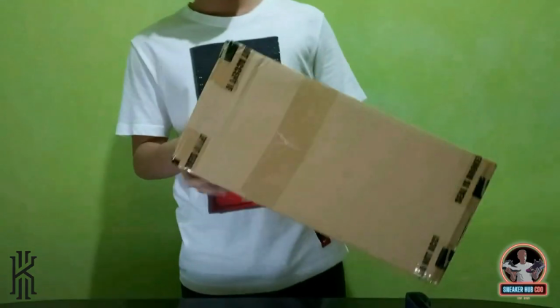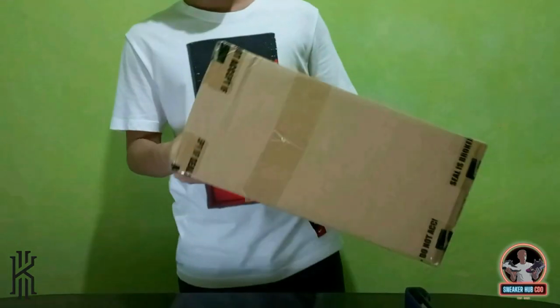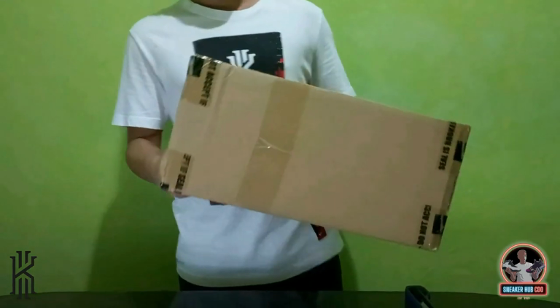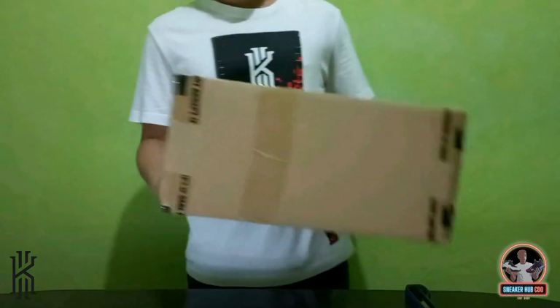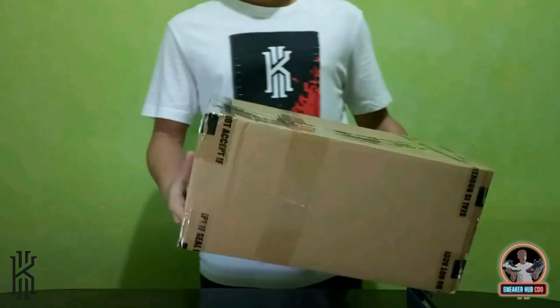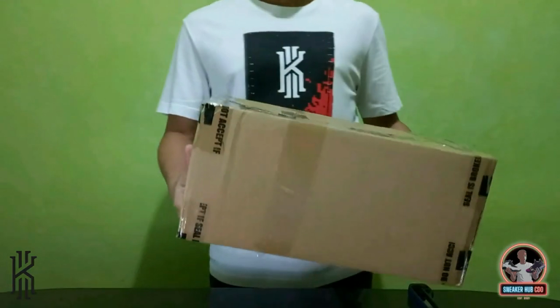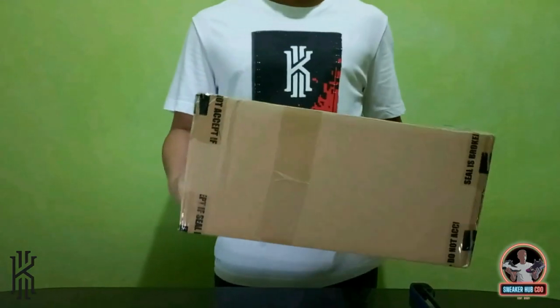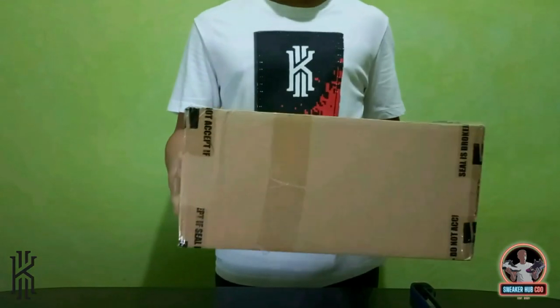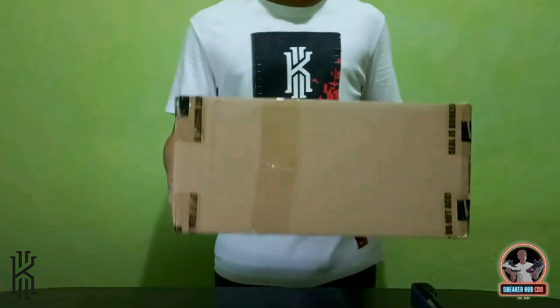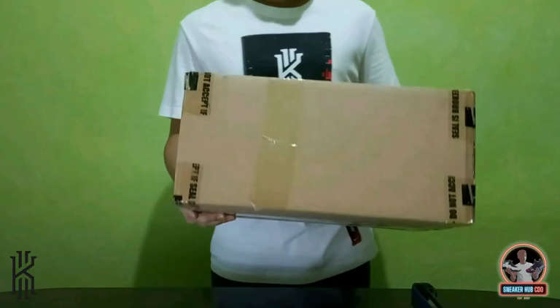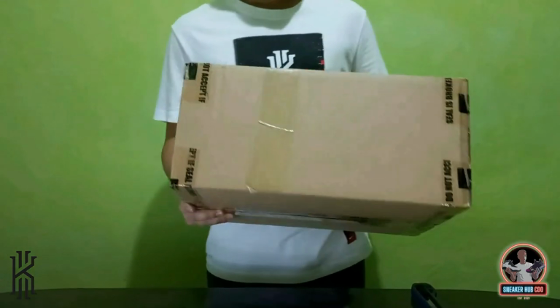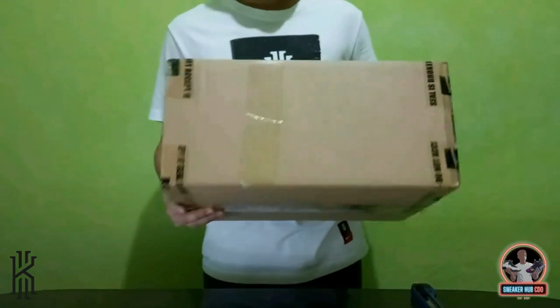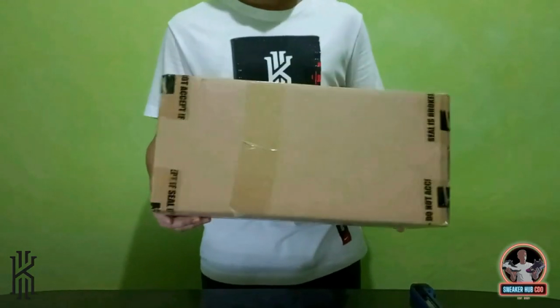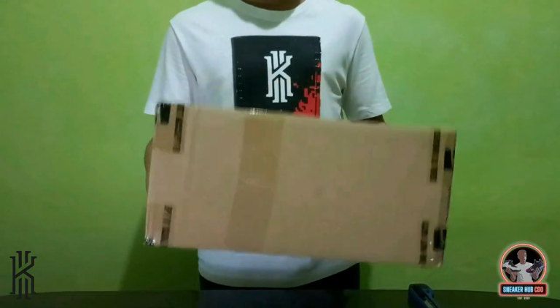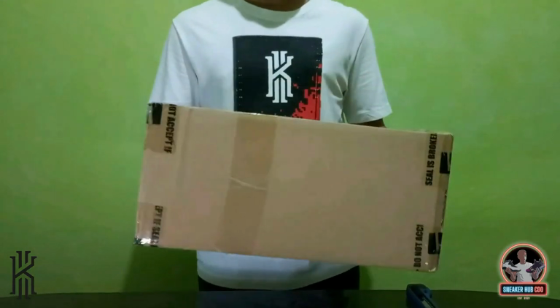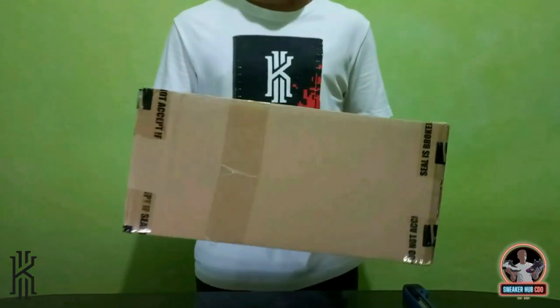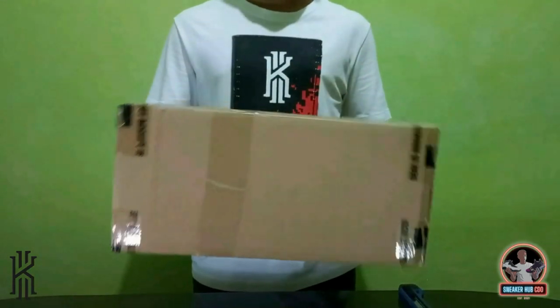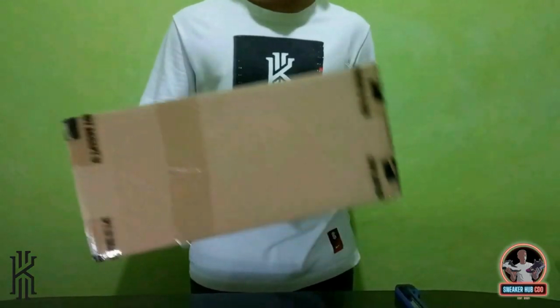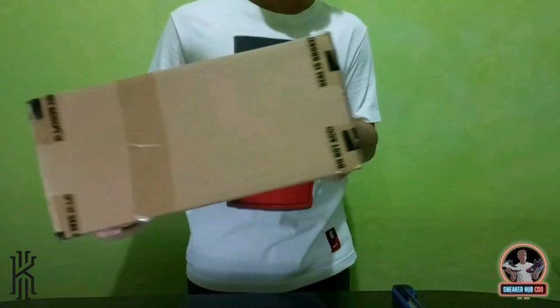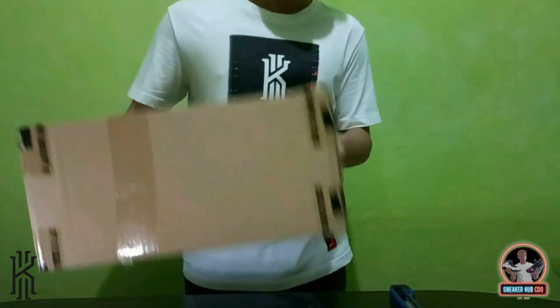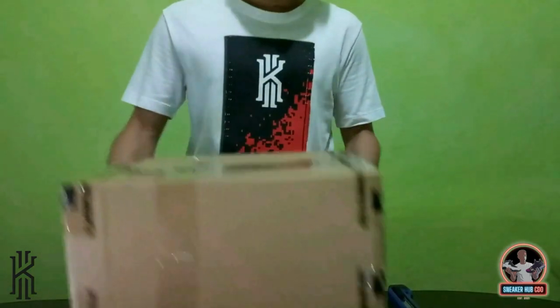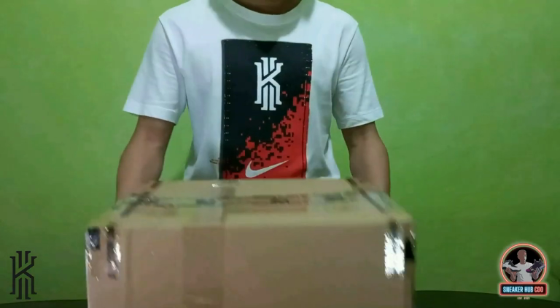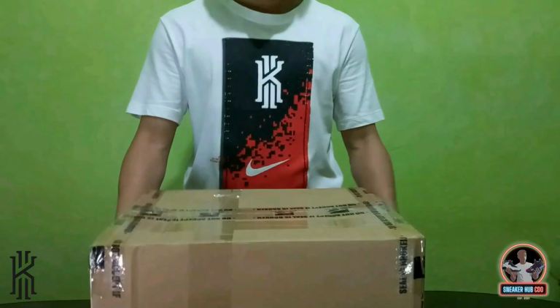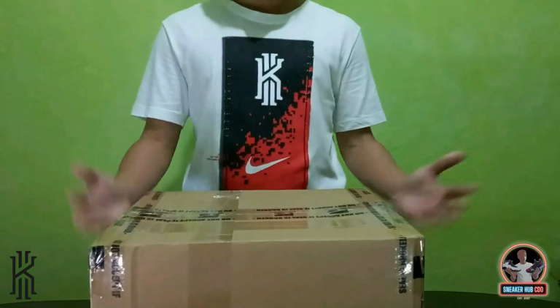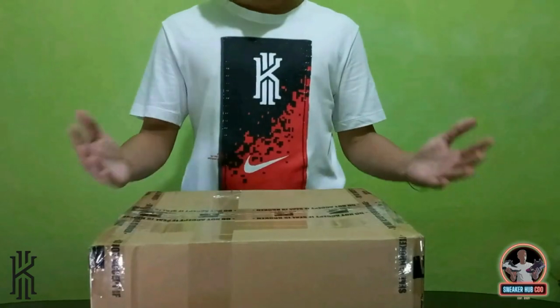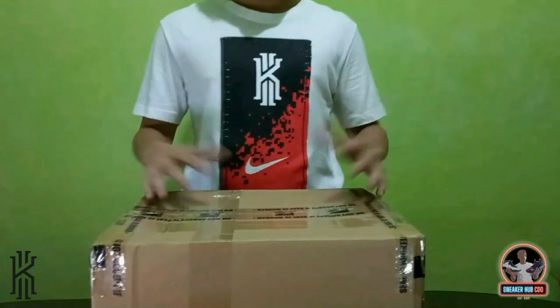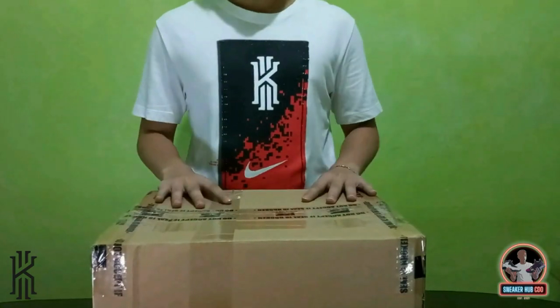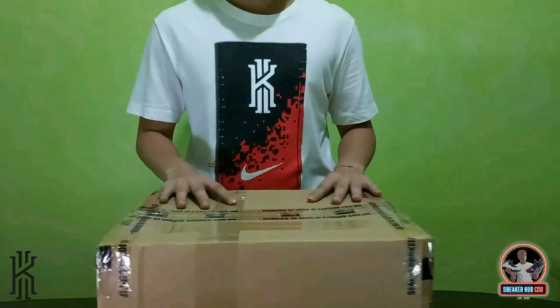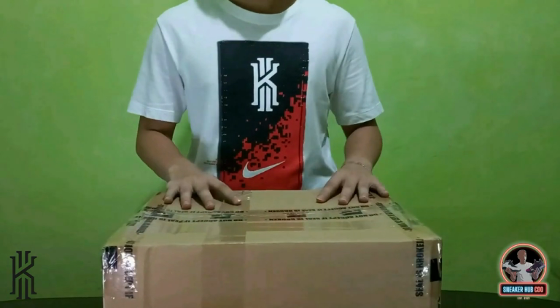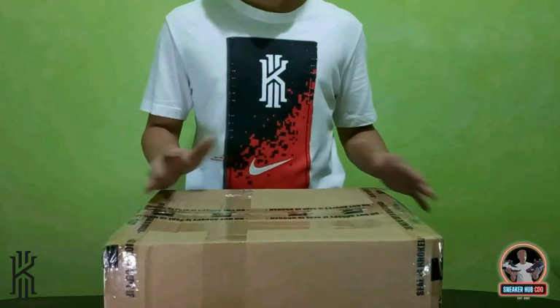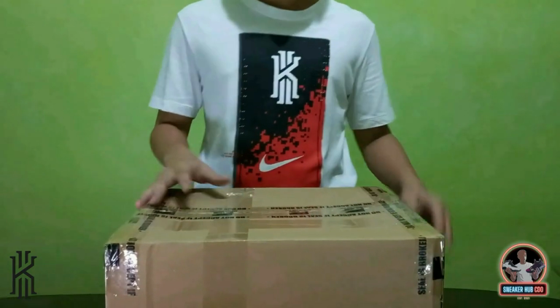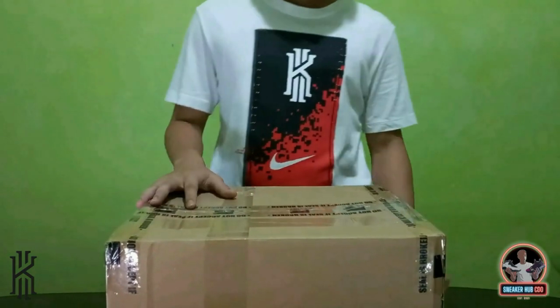The guest order came in on Monday and we haven't opened the box yet. I'm nervous because we might damage the box, but hopefully the shoes are fine.